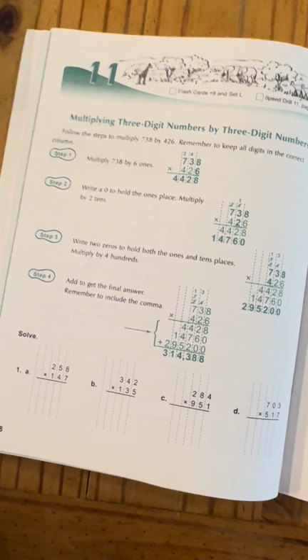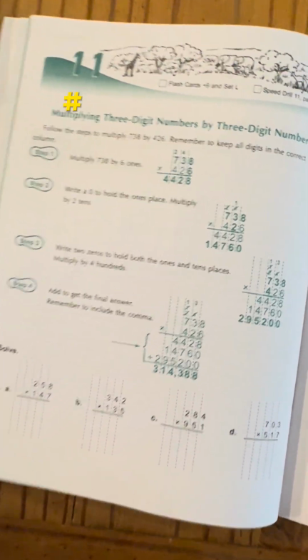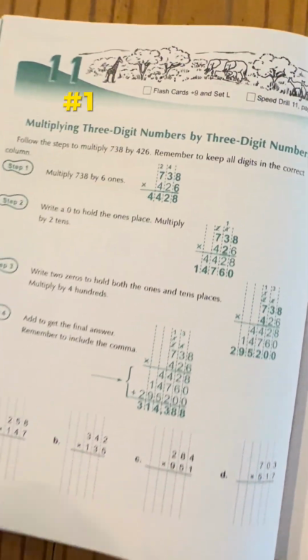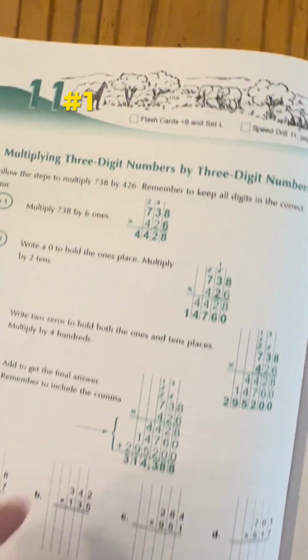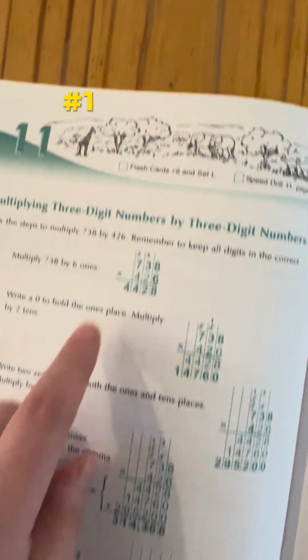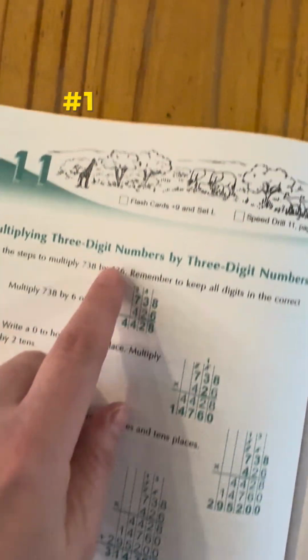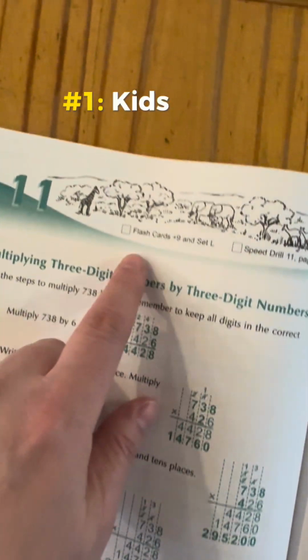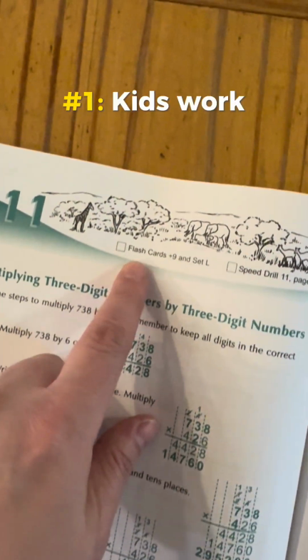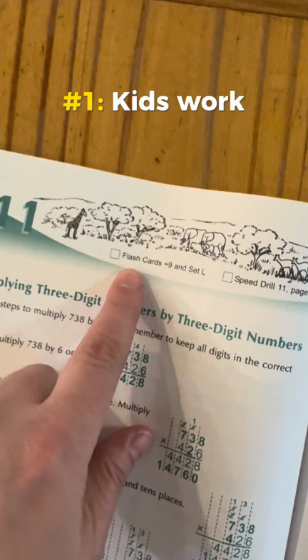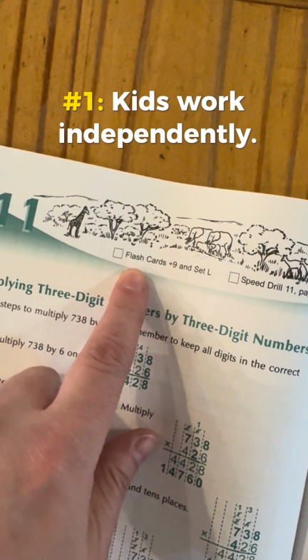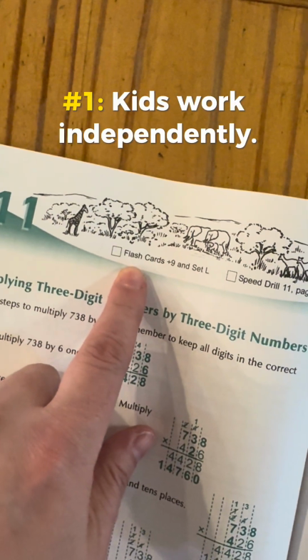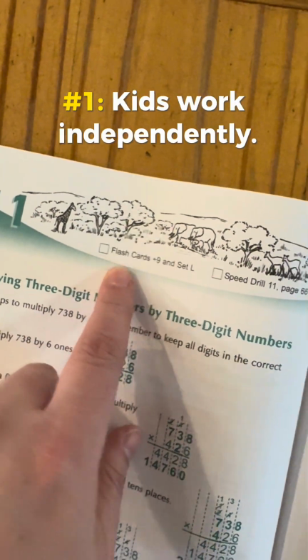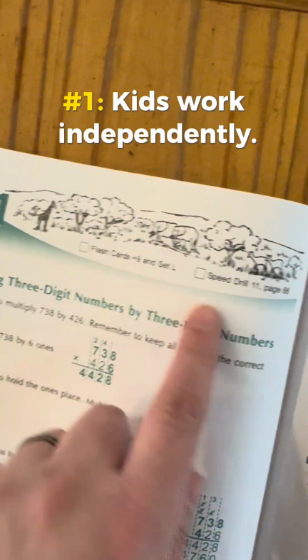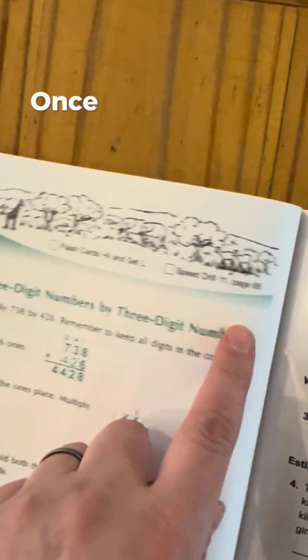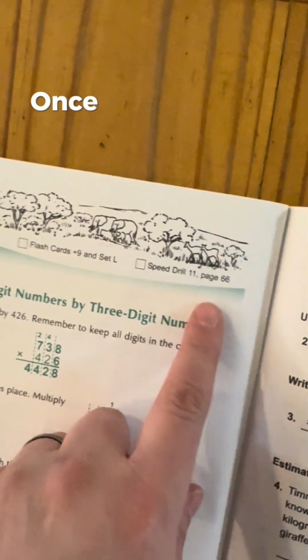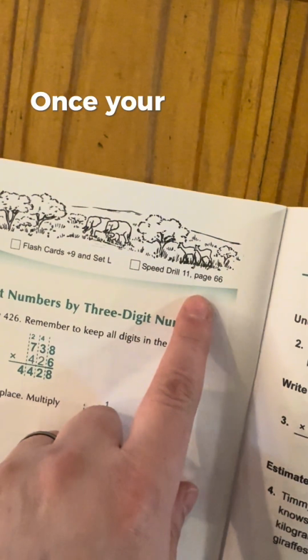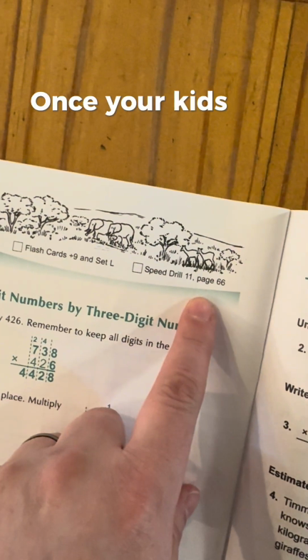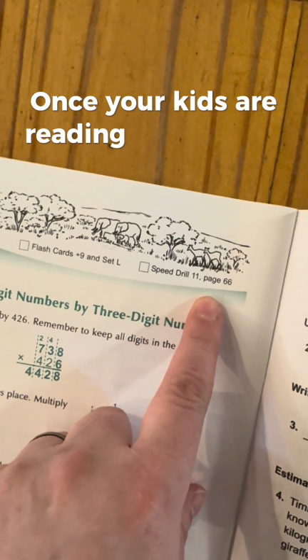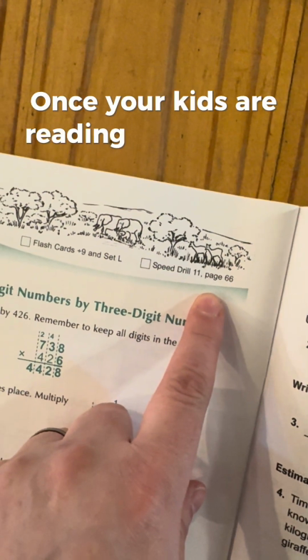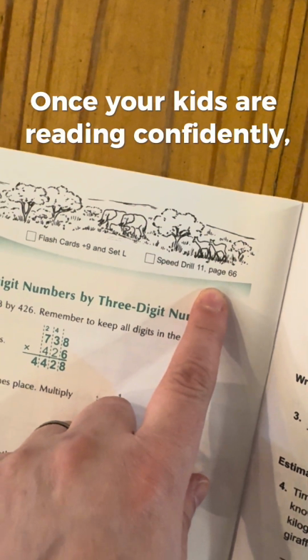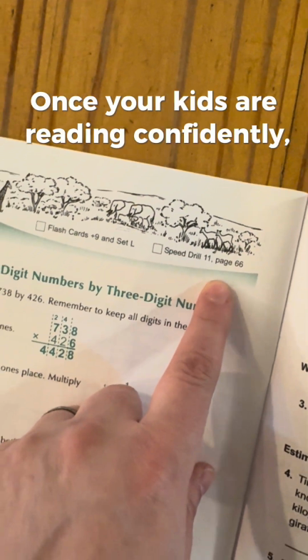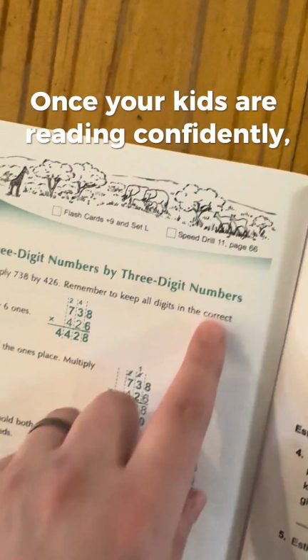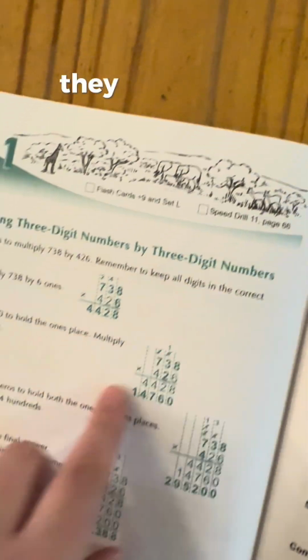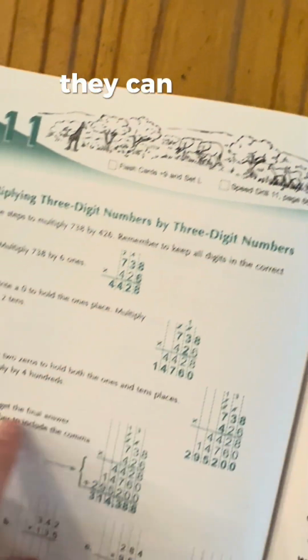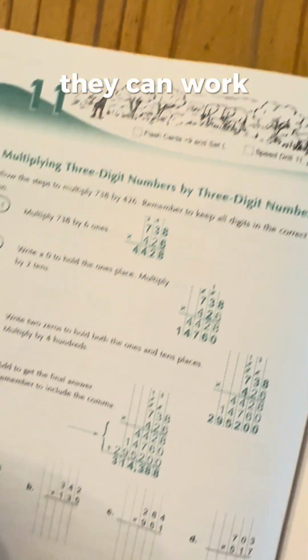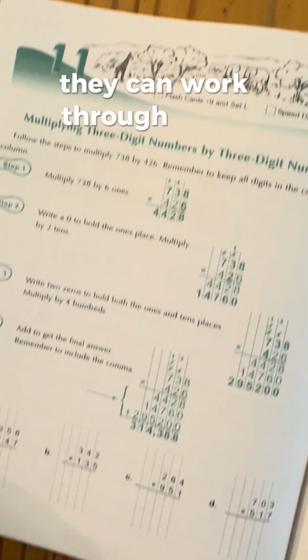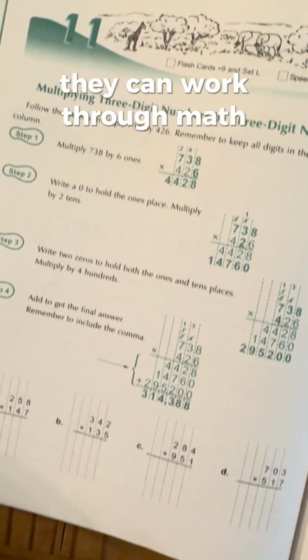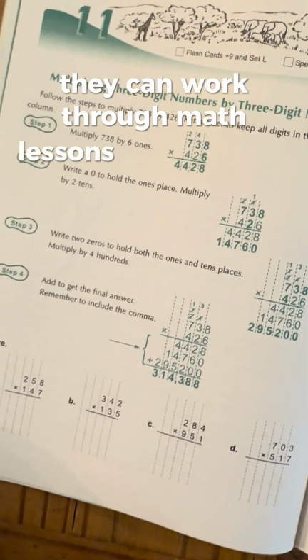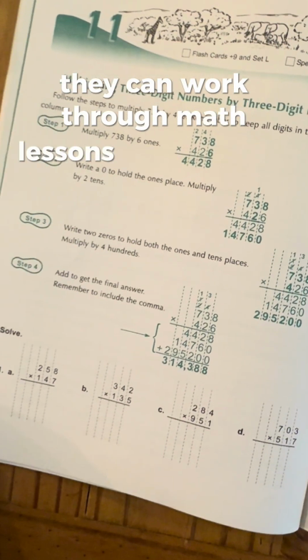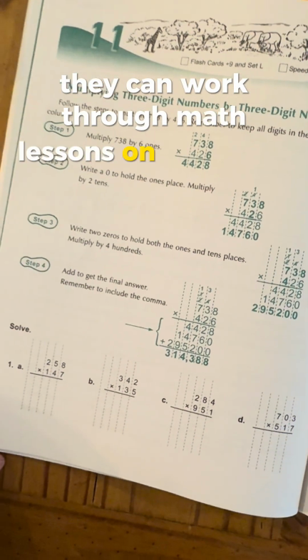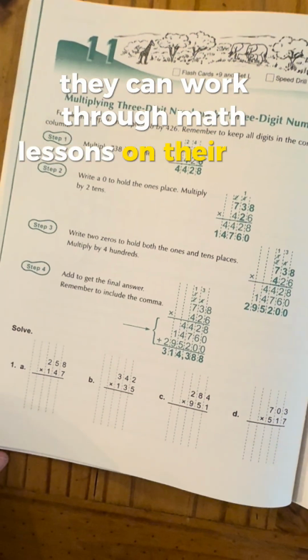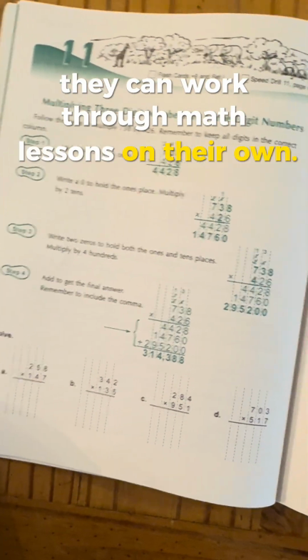Number one: kids work independently. Once your kids are reading confidently, they can work through math lessons on their own.